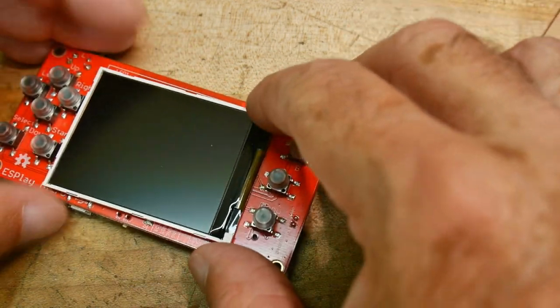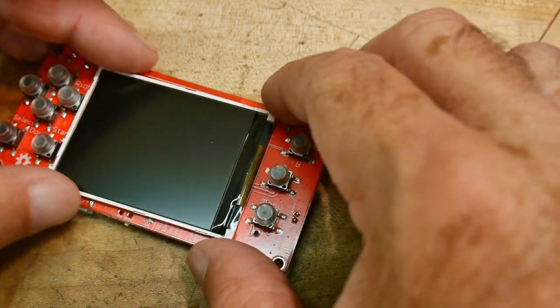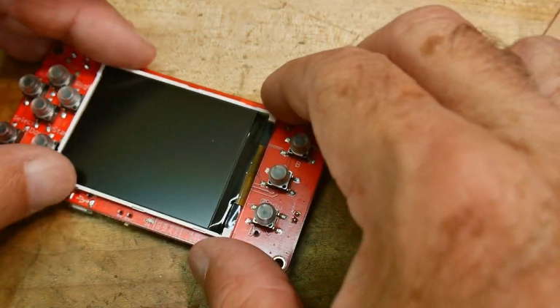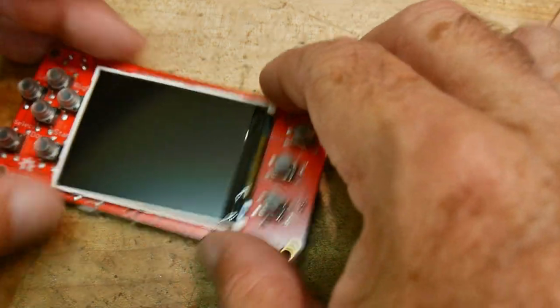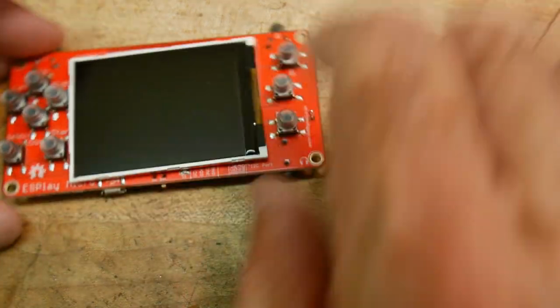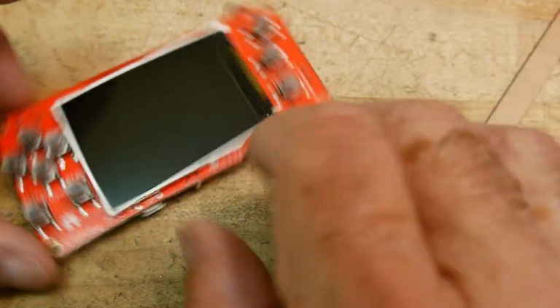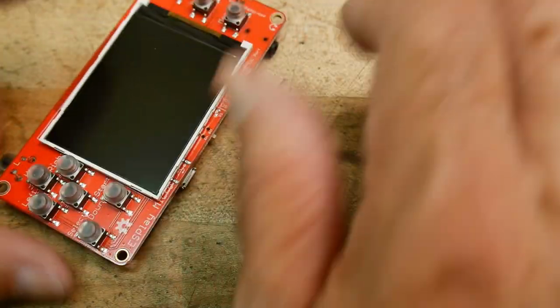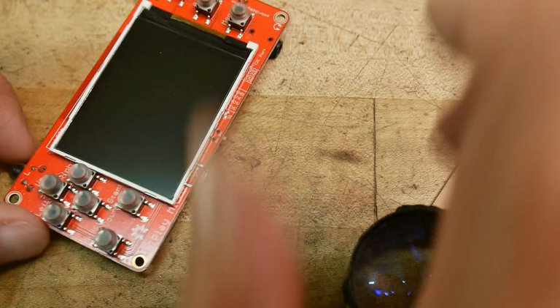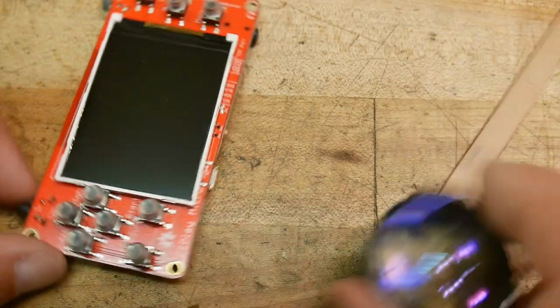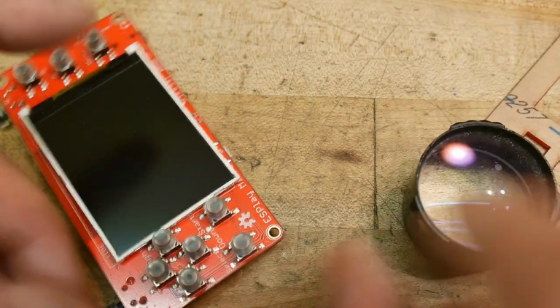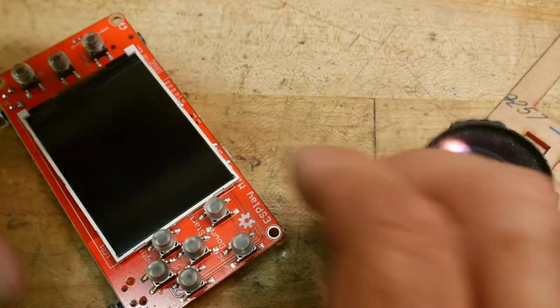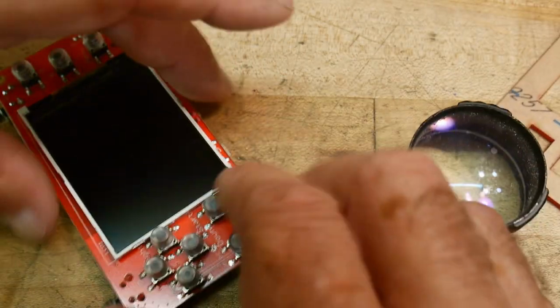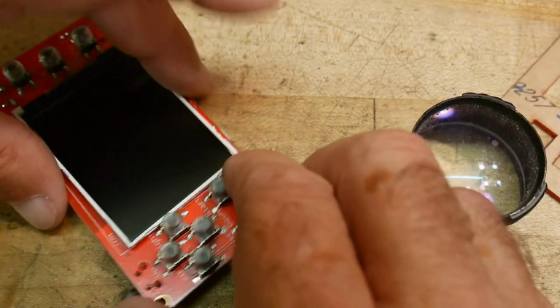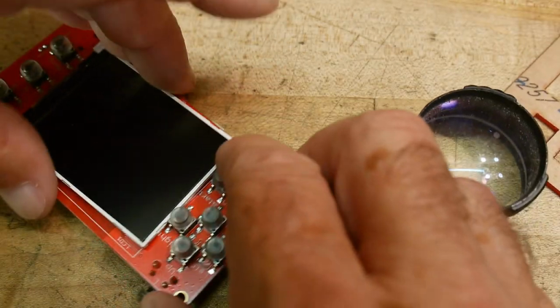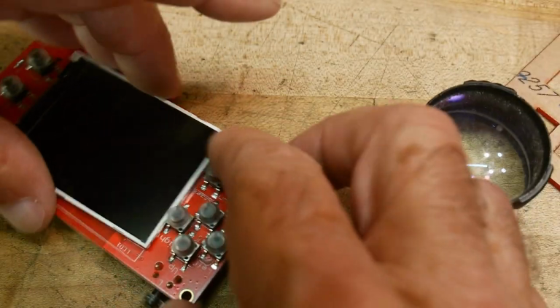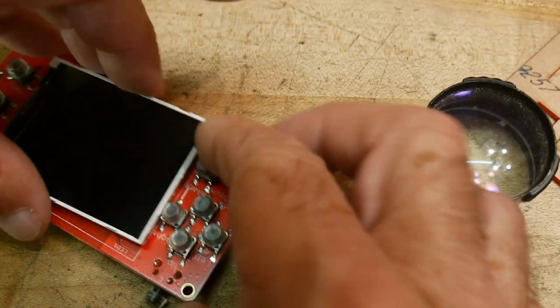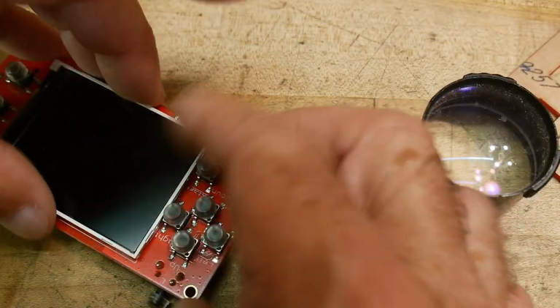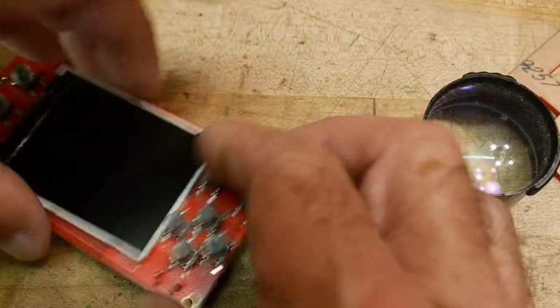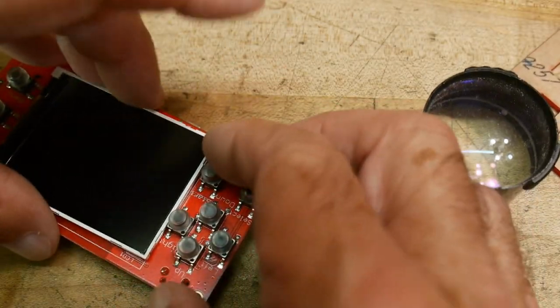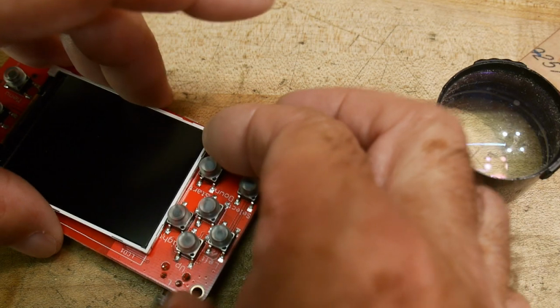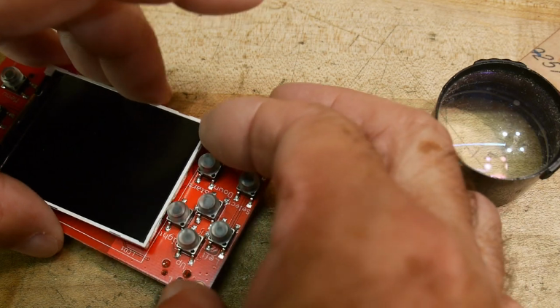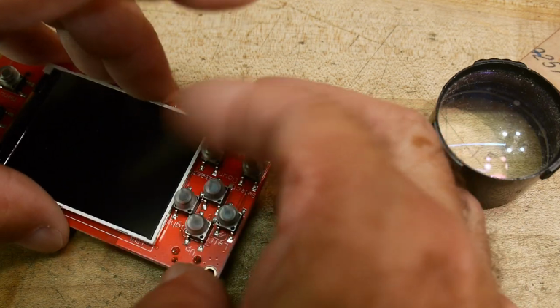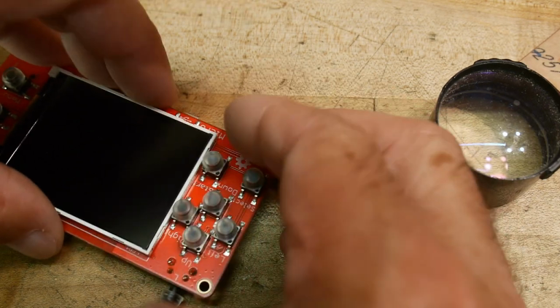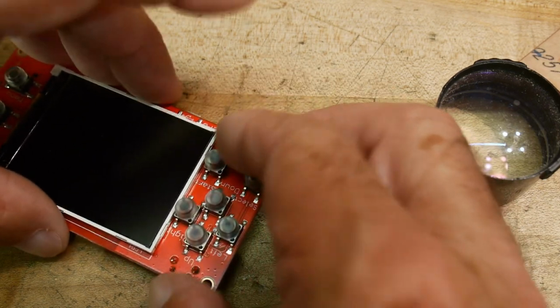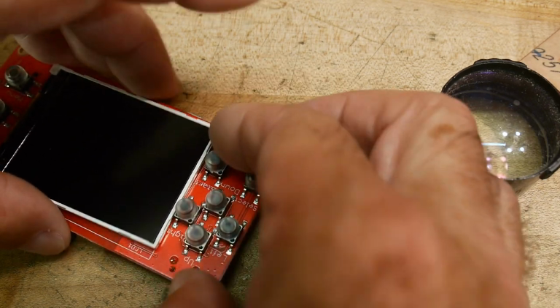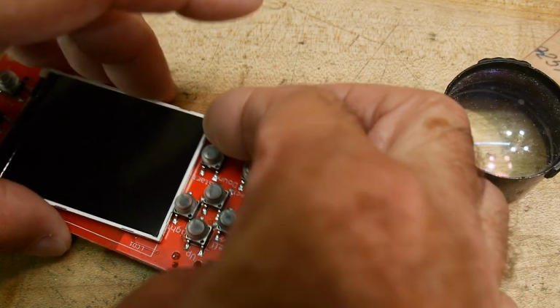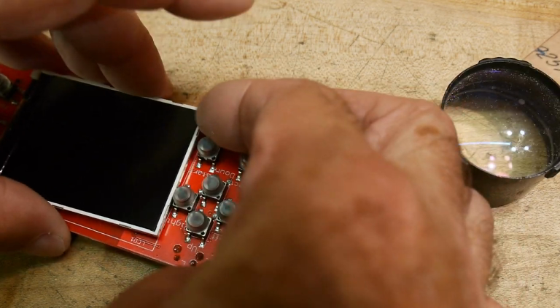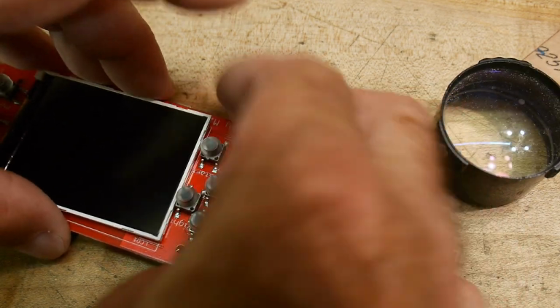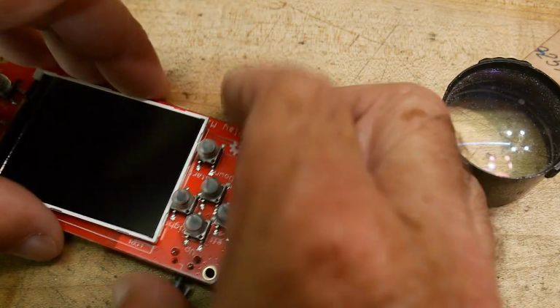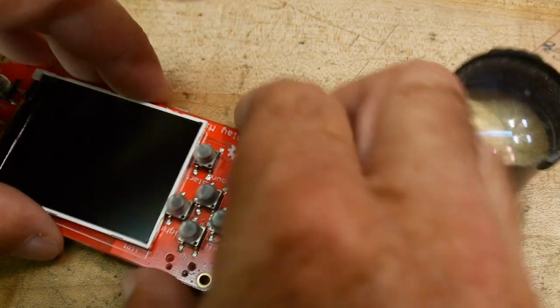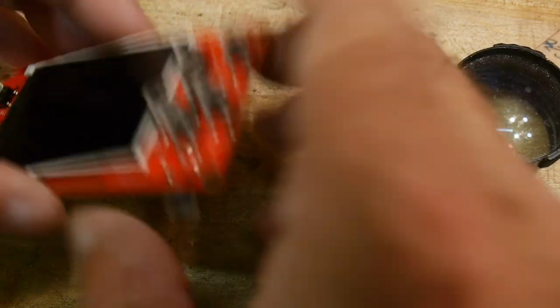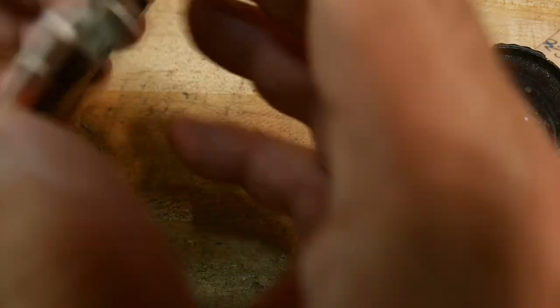I don't like this — I don't like it flapping around. I've got to wait for the glue gun to heat up anyway.